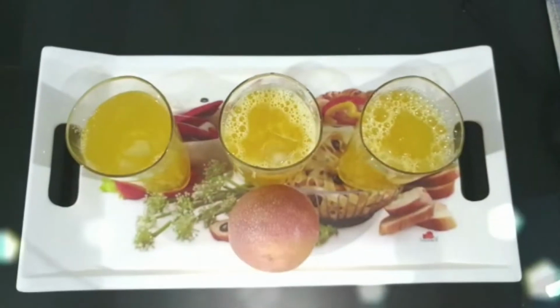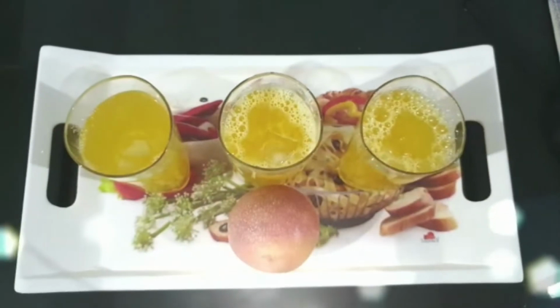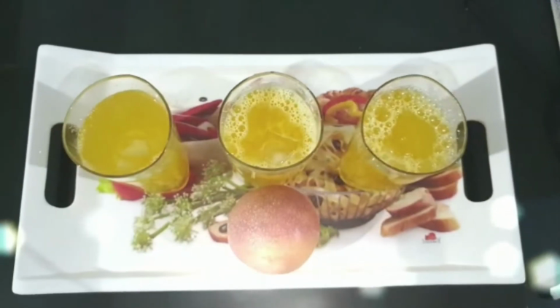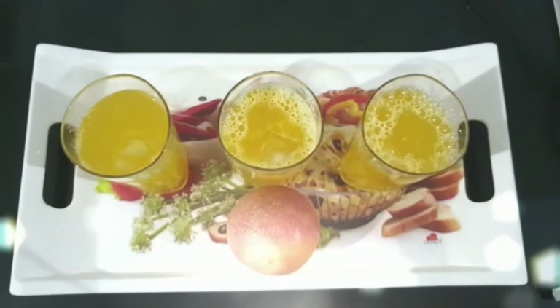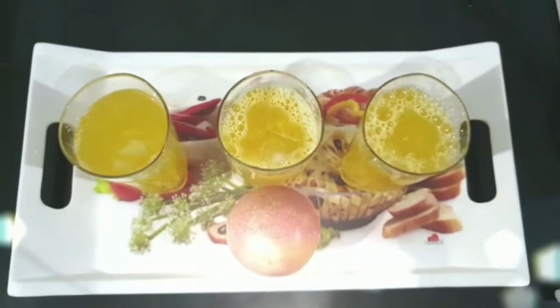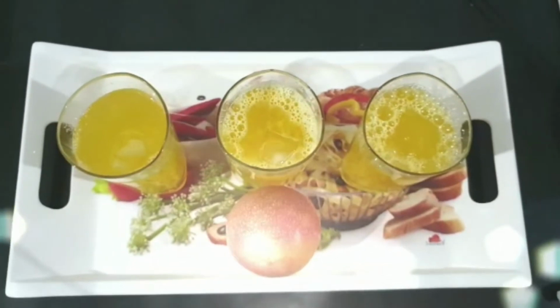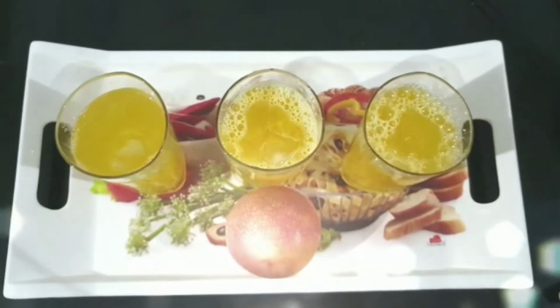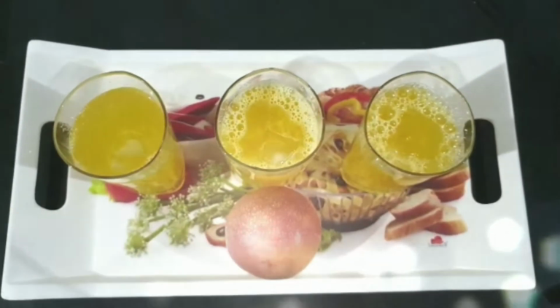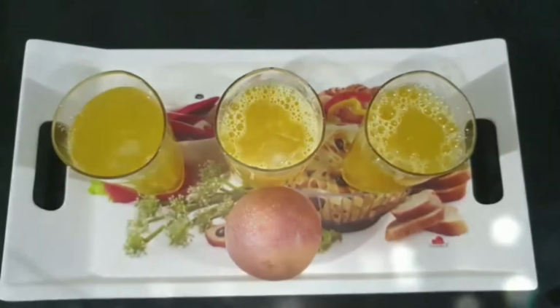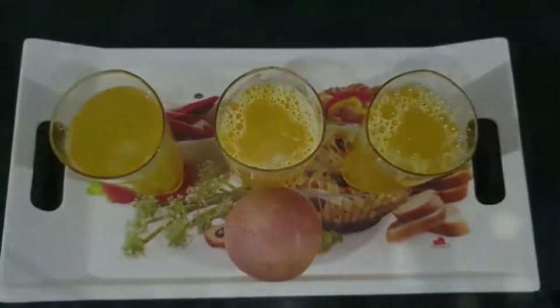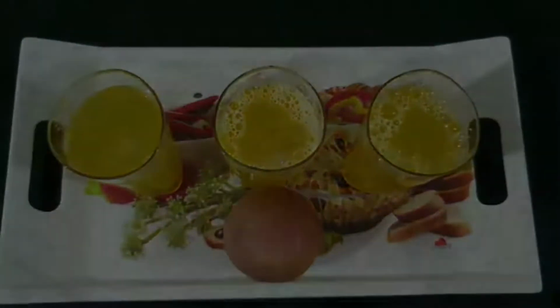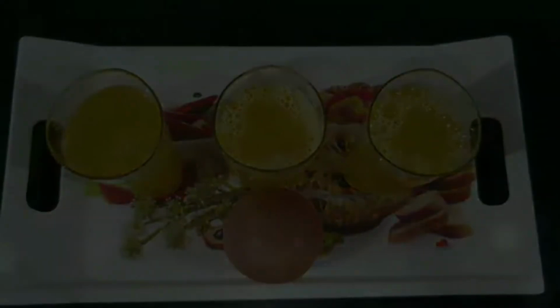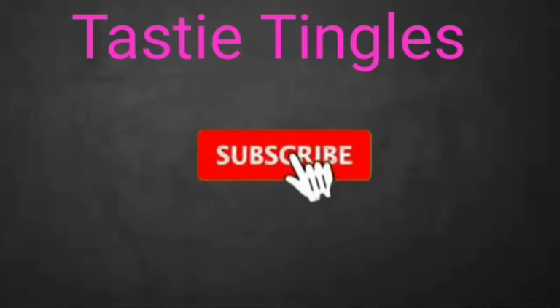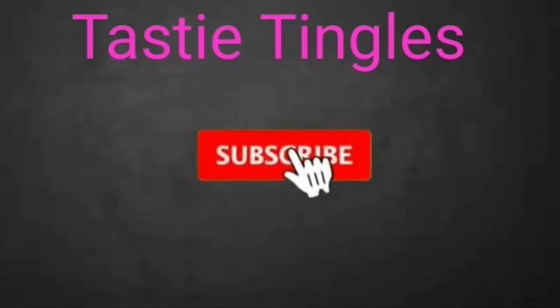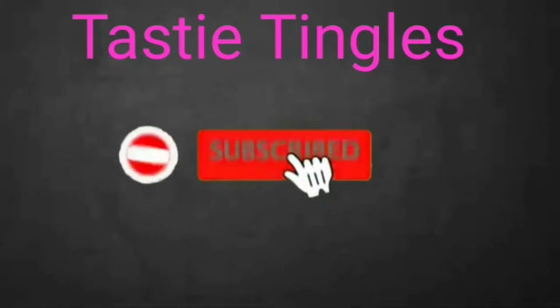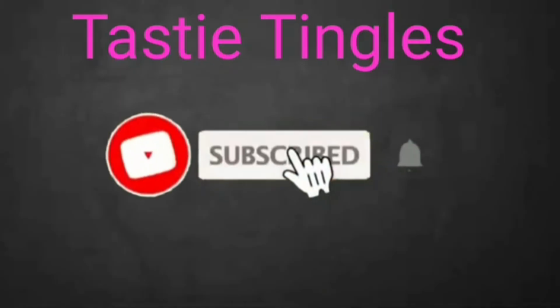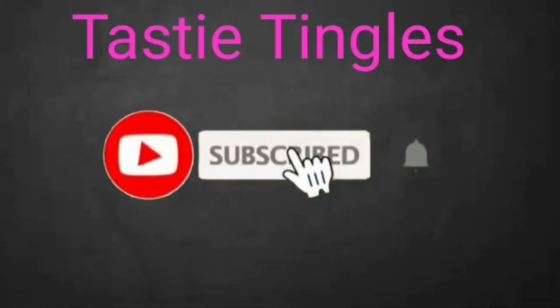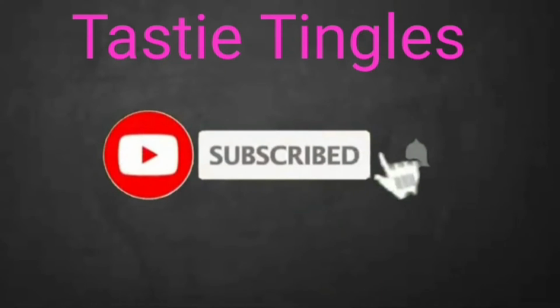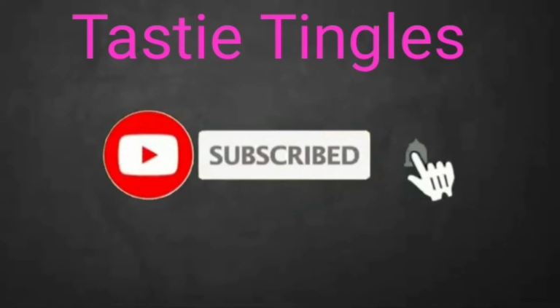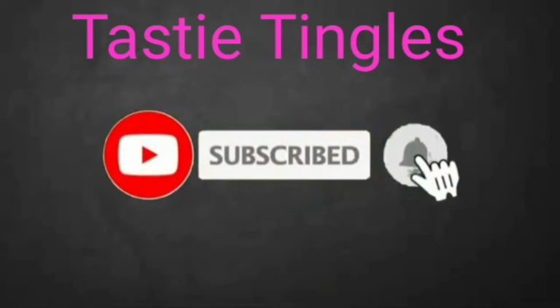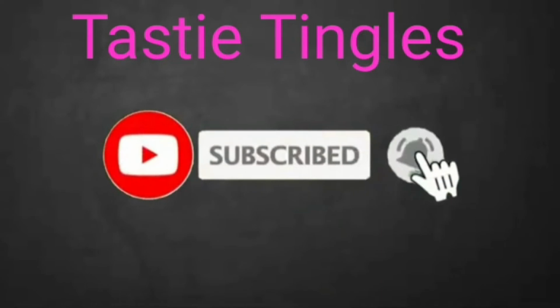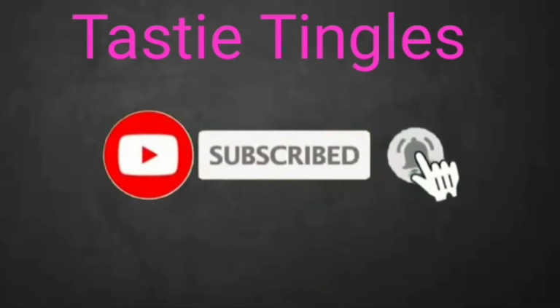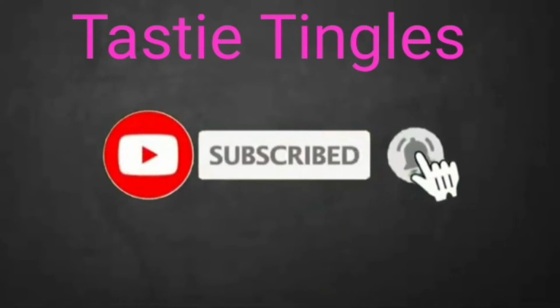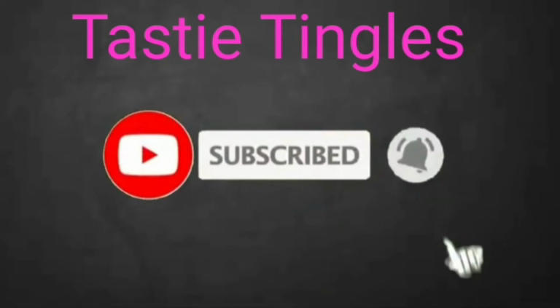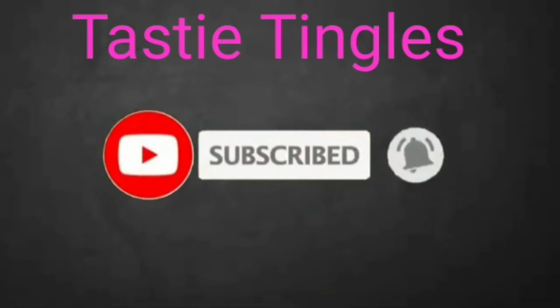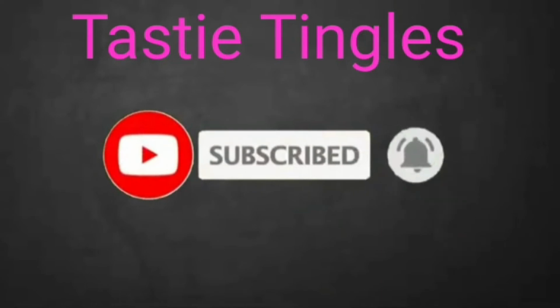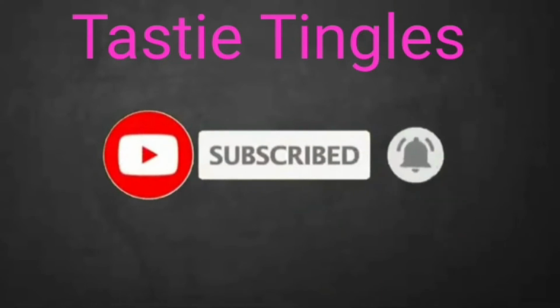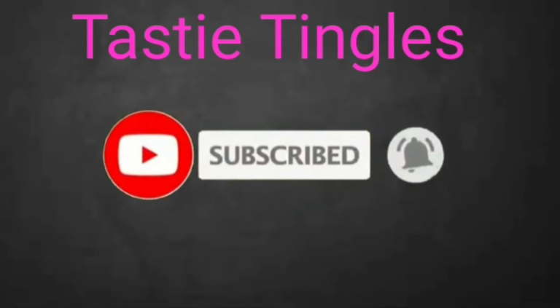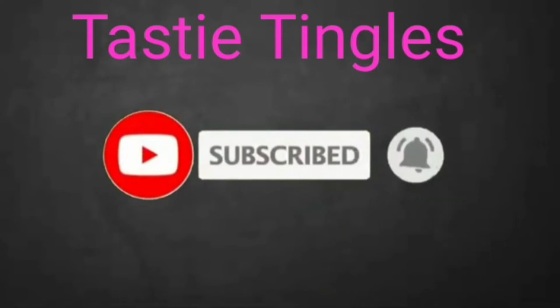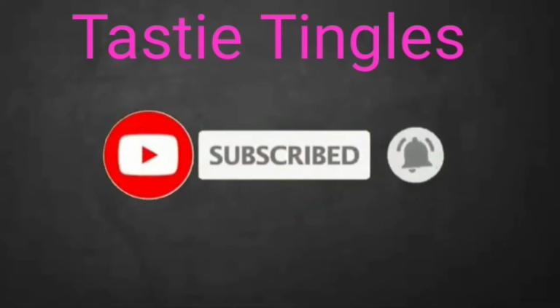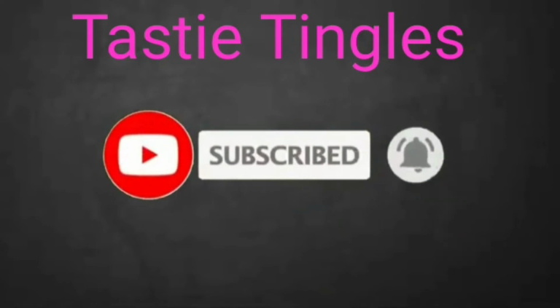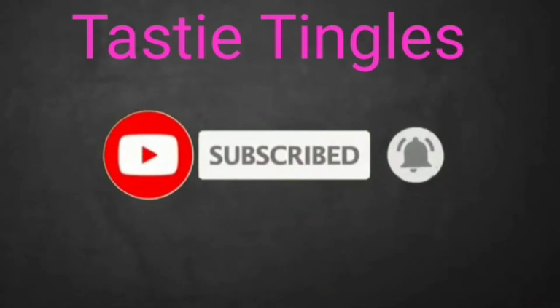If you have not subscribed to my channel yet, please subscribe and click on the bell icon.